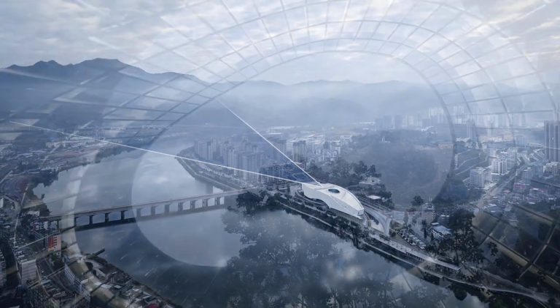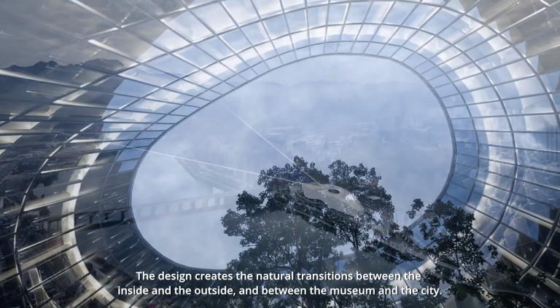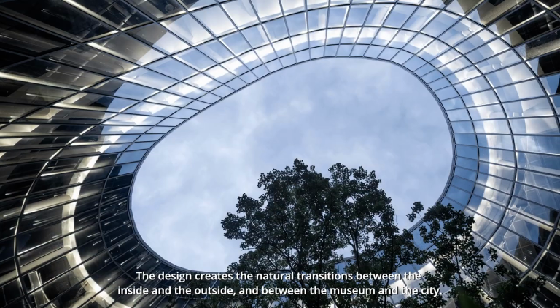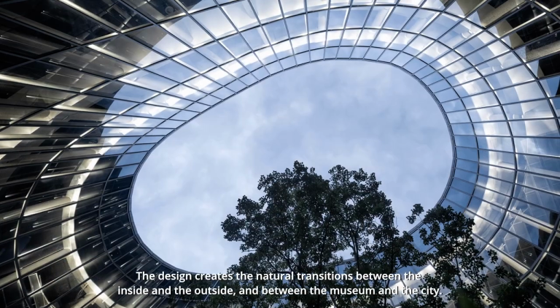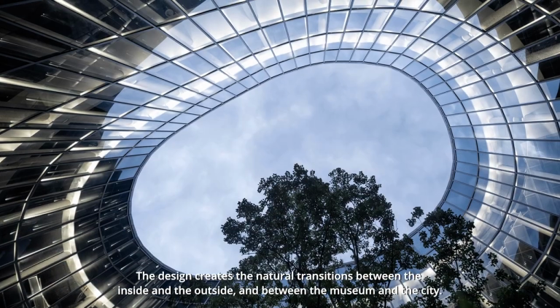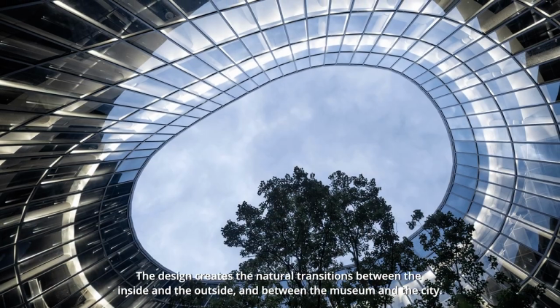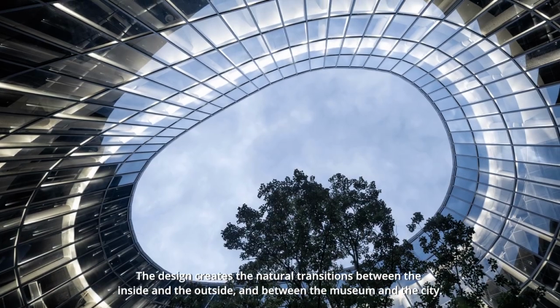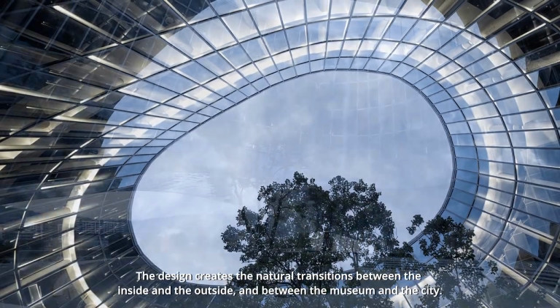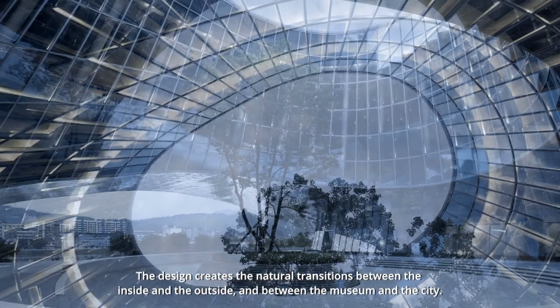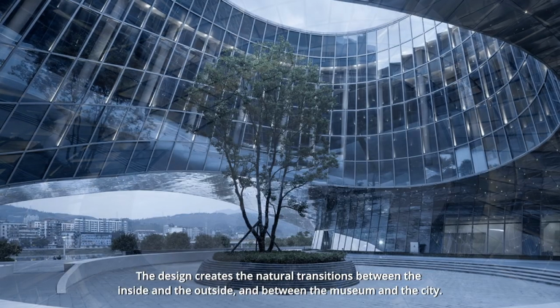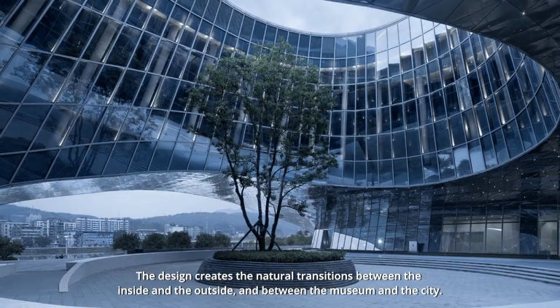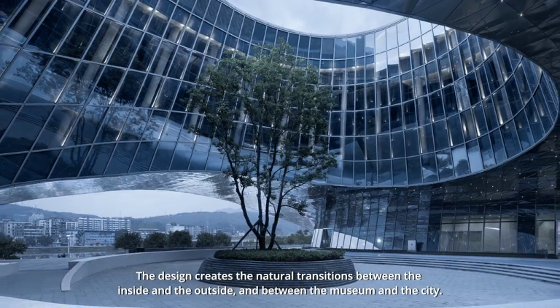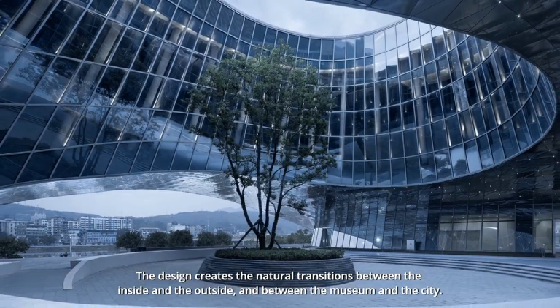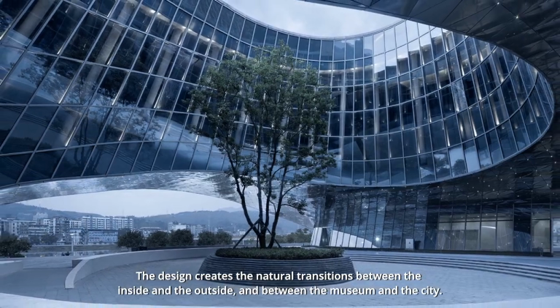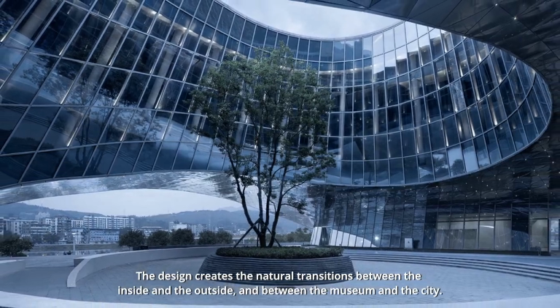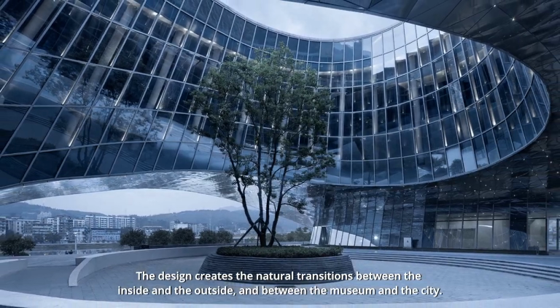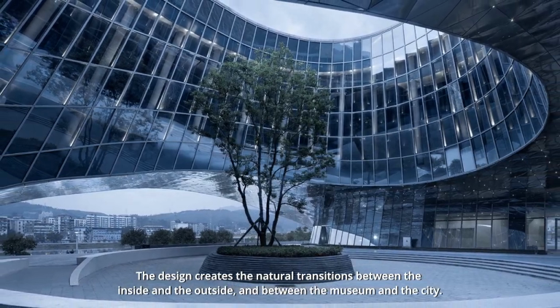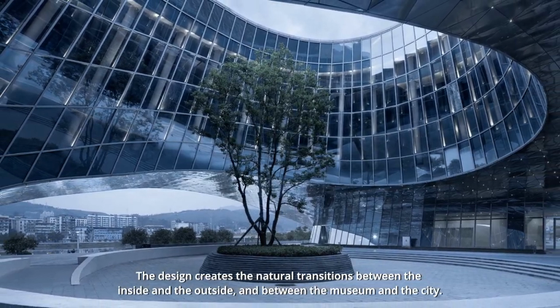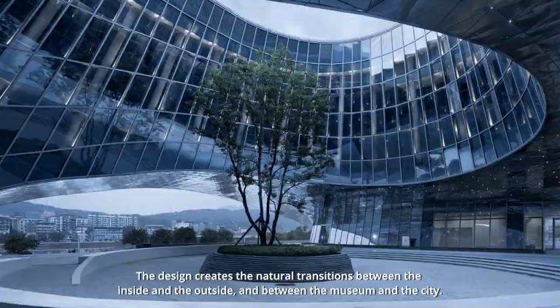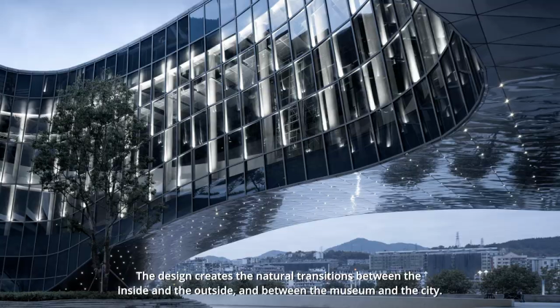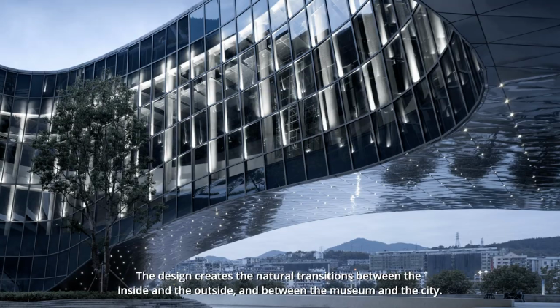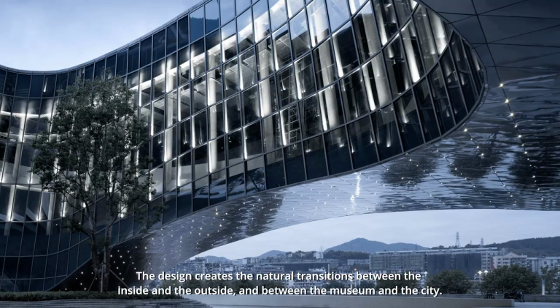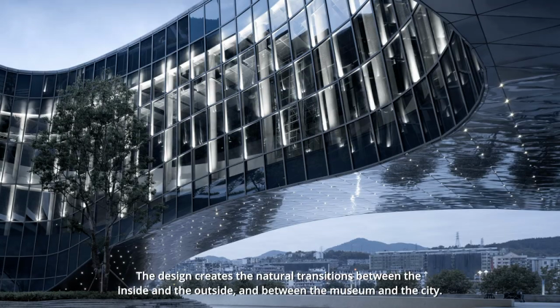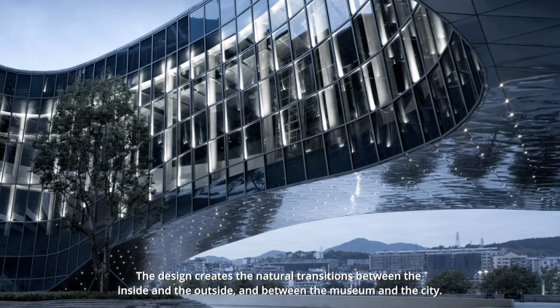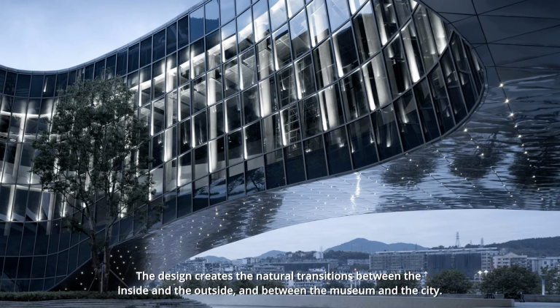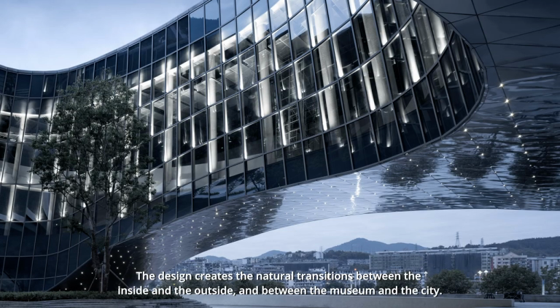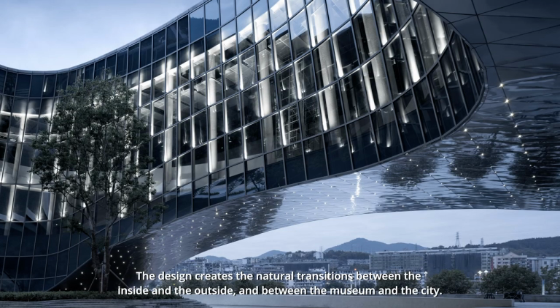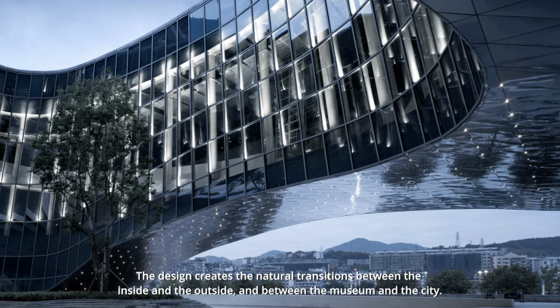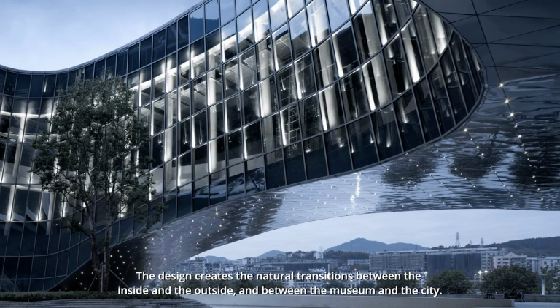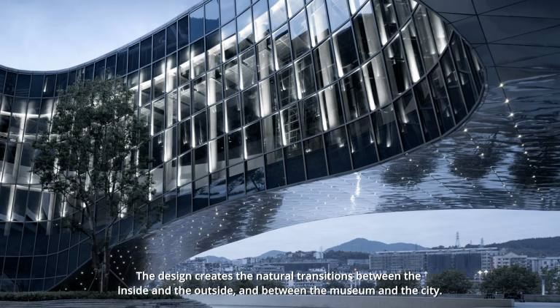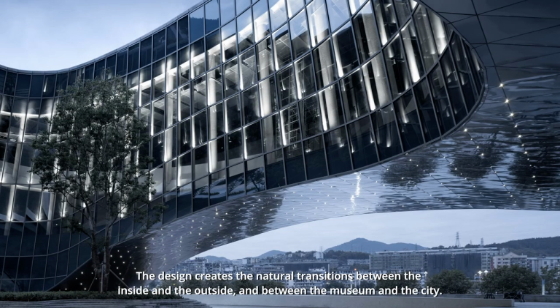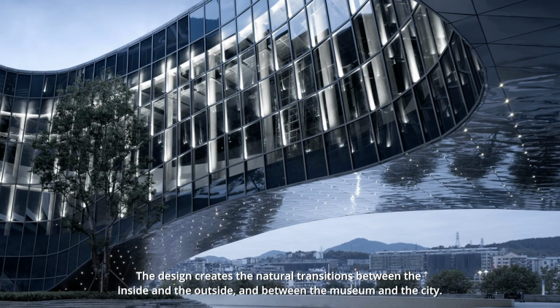The design creates a natural transition between the inside and the outside, and between the museum and the city.